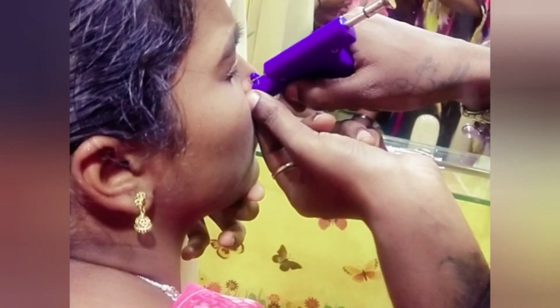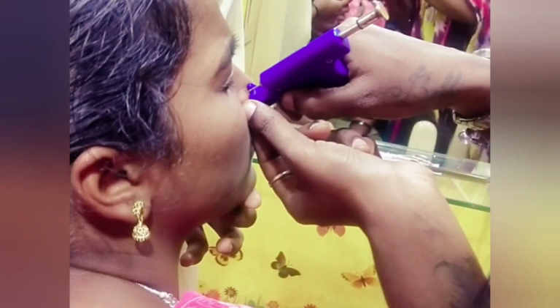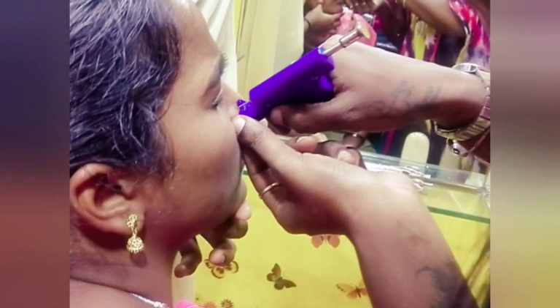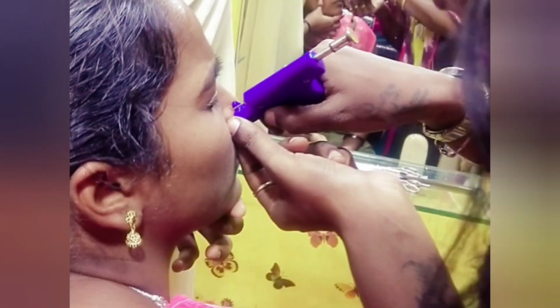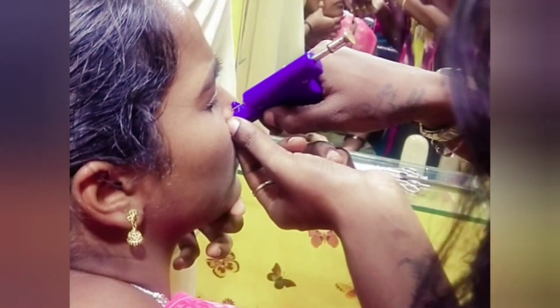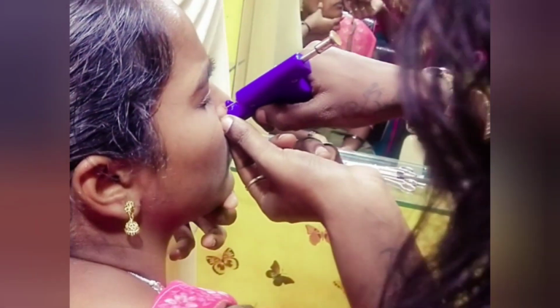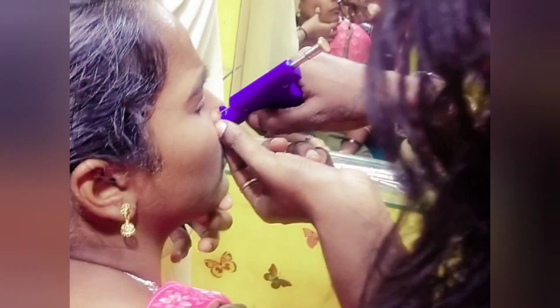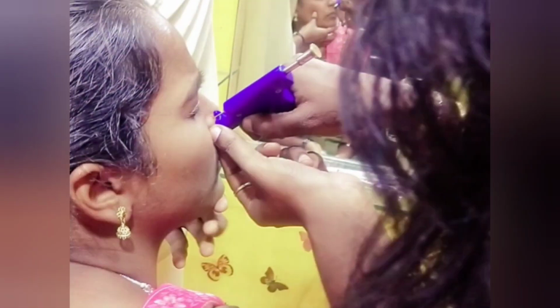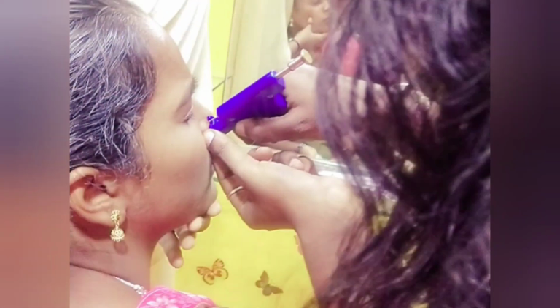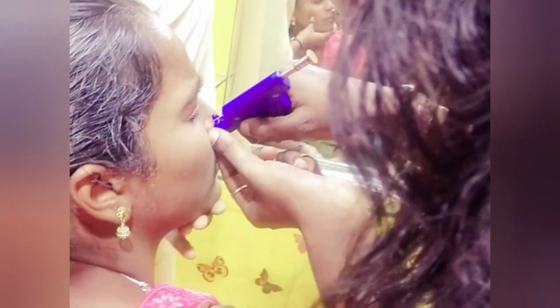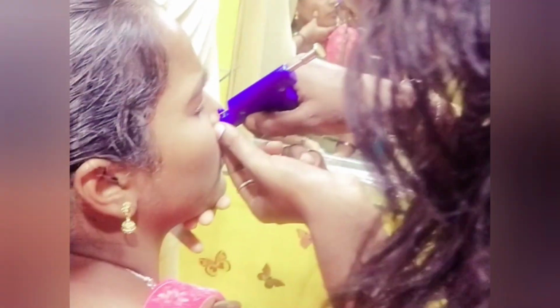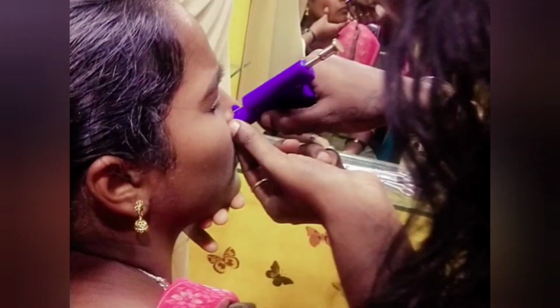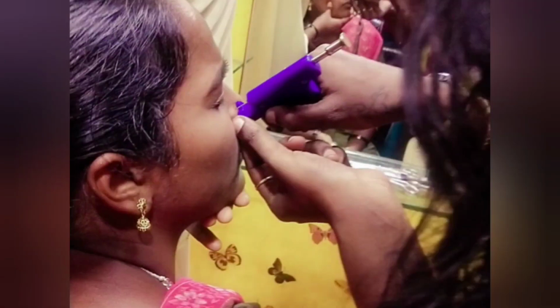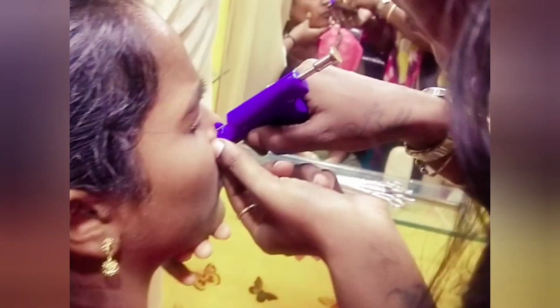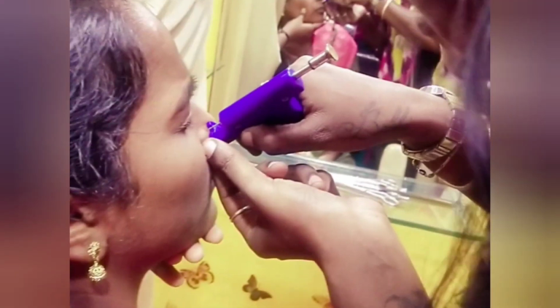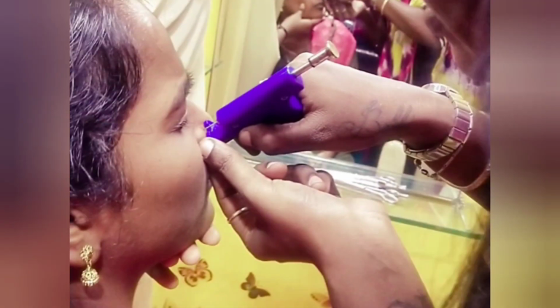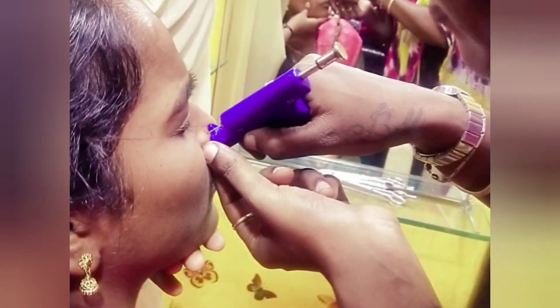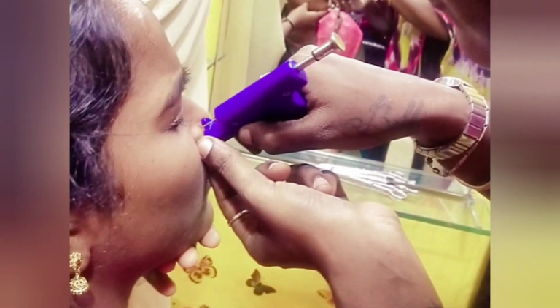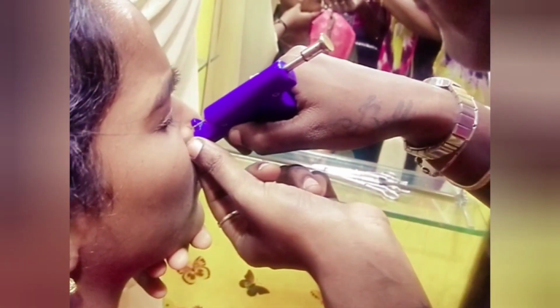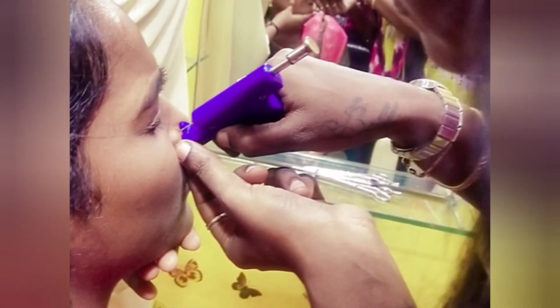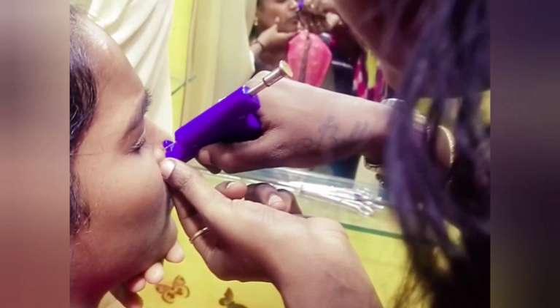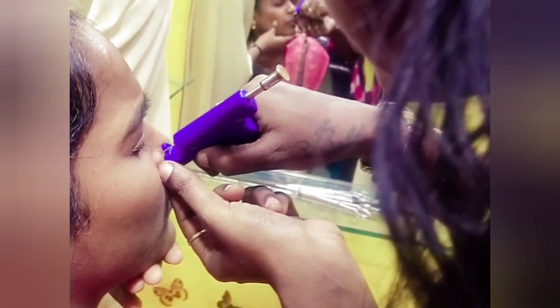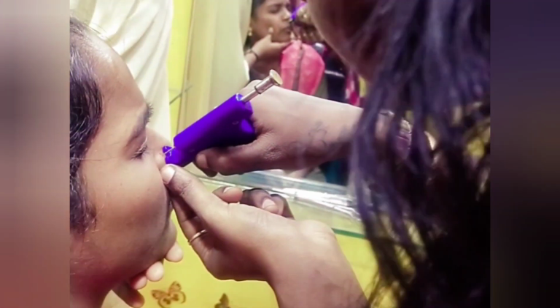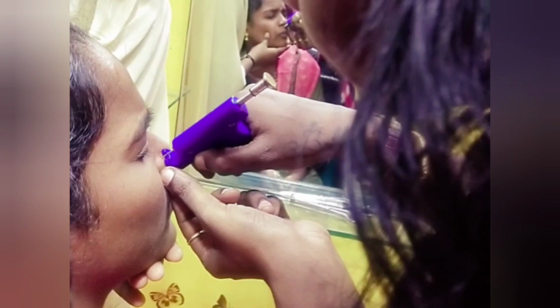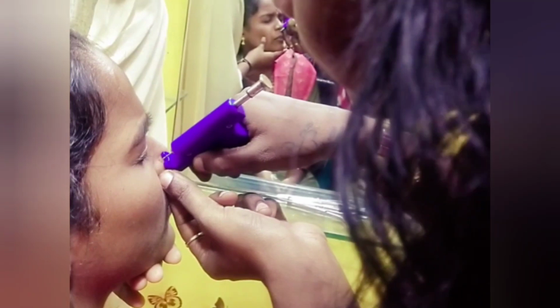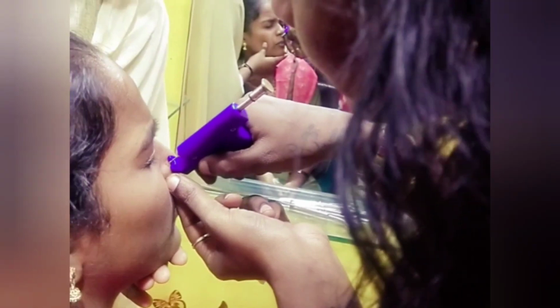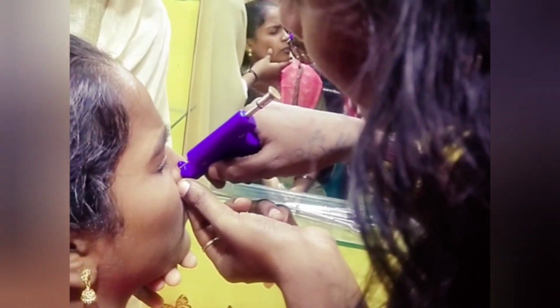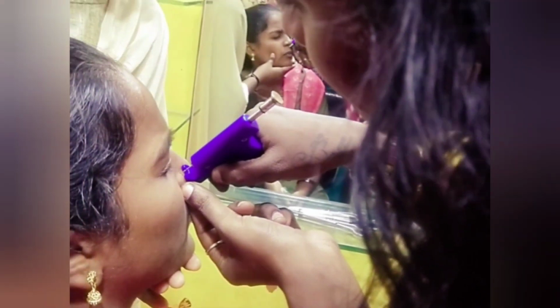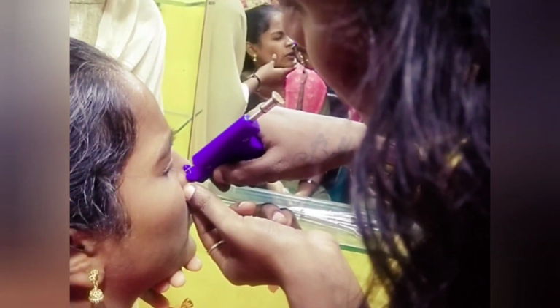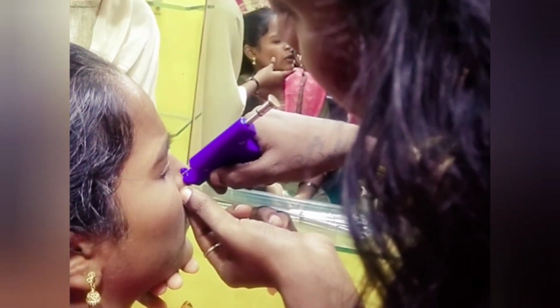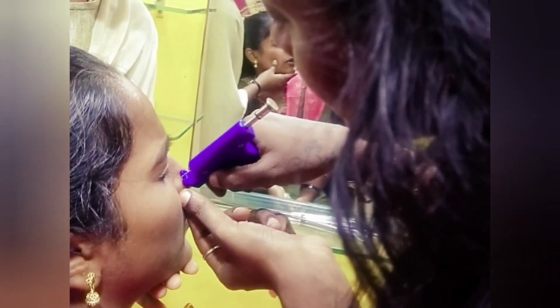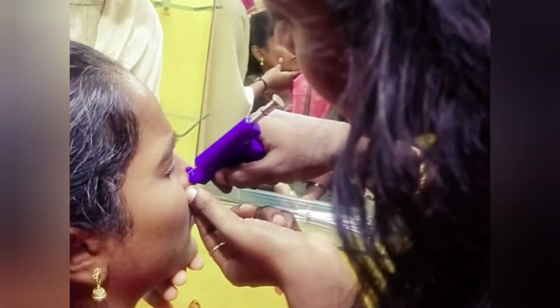Hi friends, welcome to Creative Manna, you are Tulusi Baikish. If you look at the nose piercing, you will see the nose piercing.